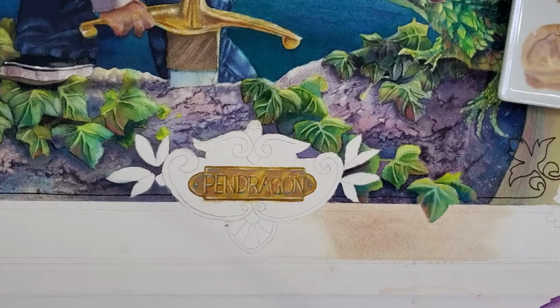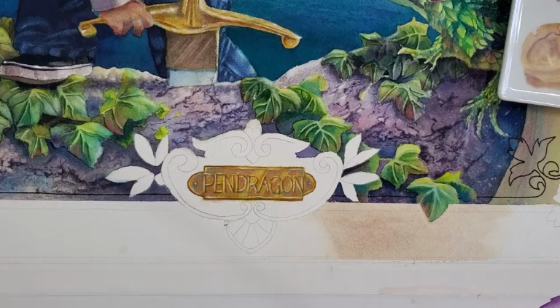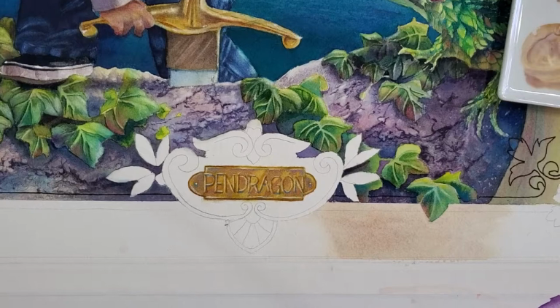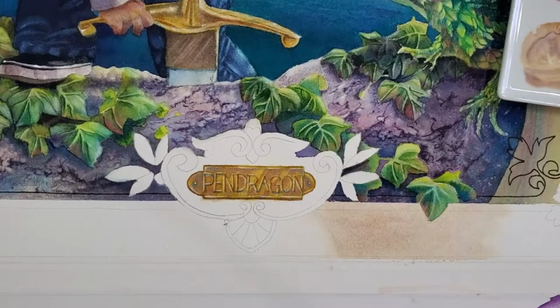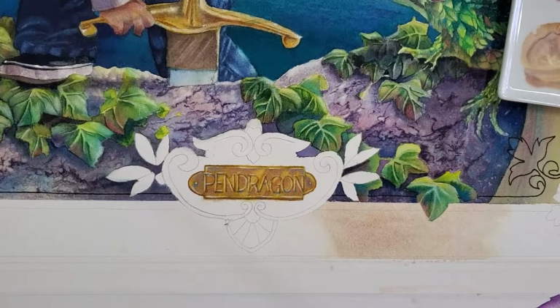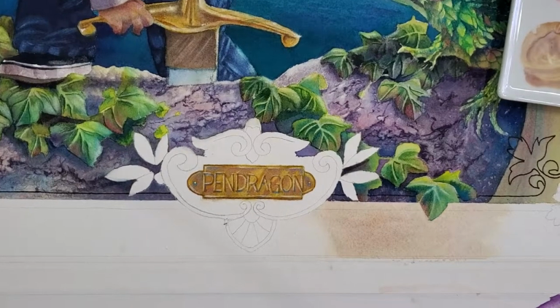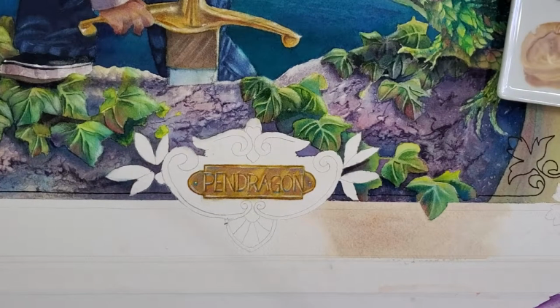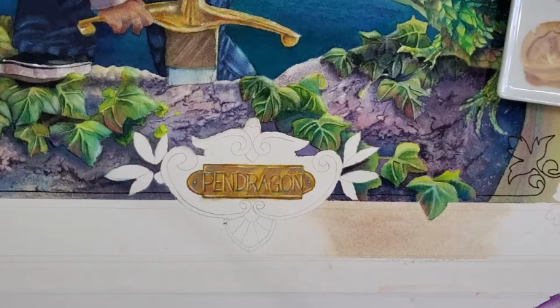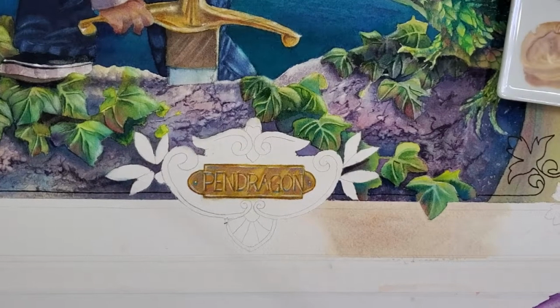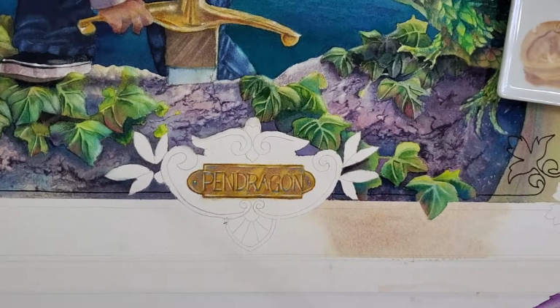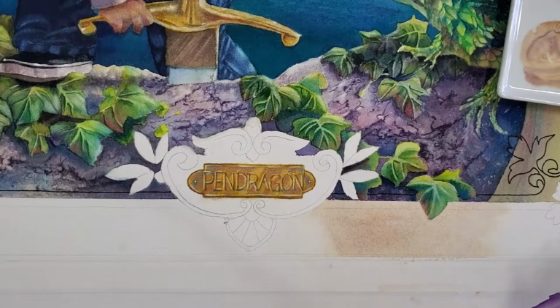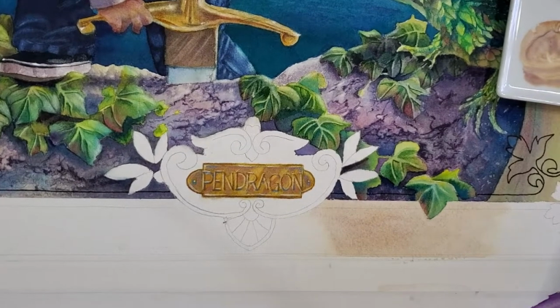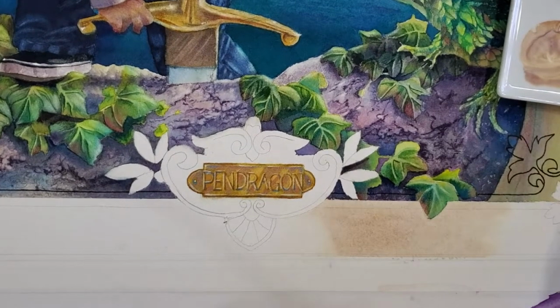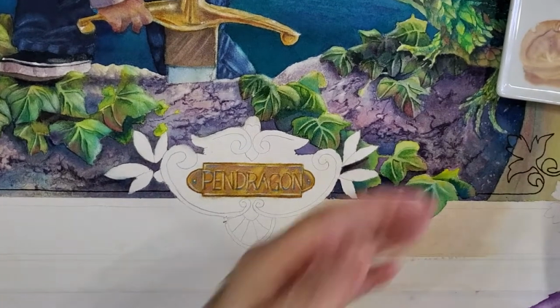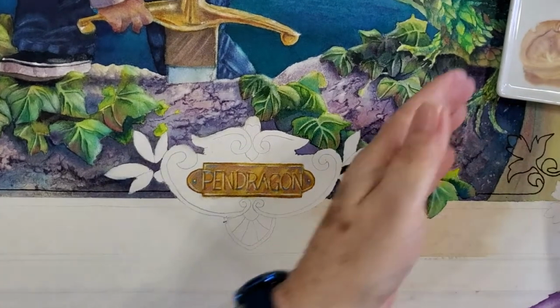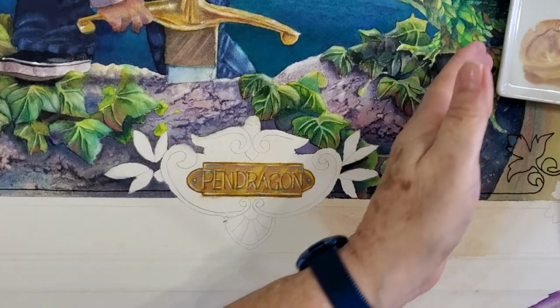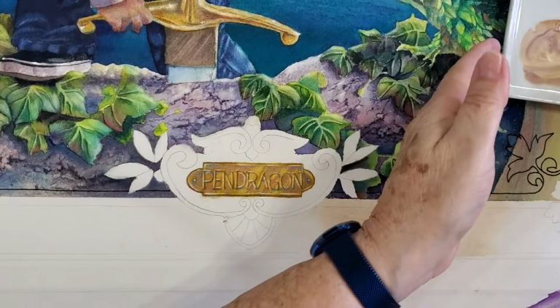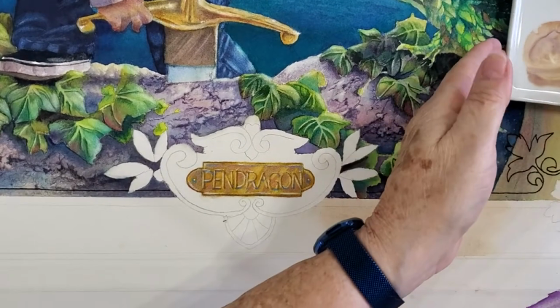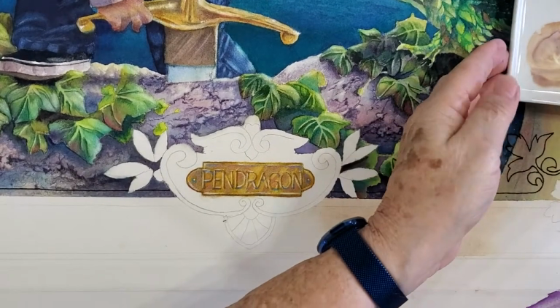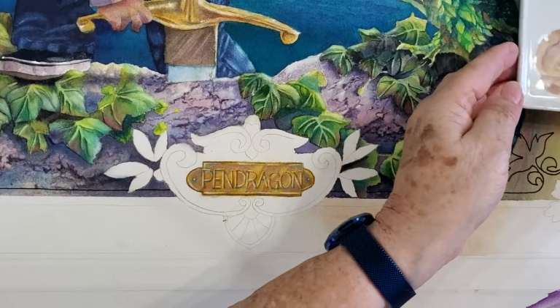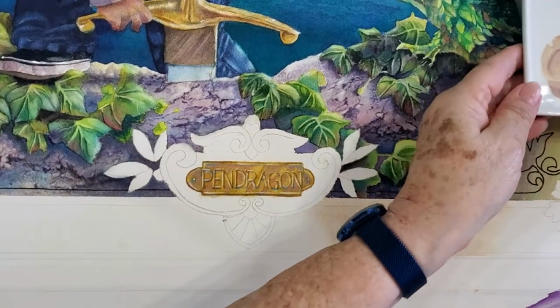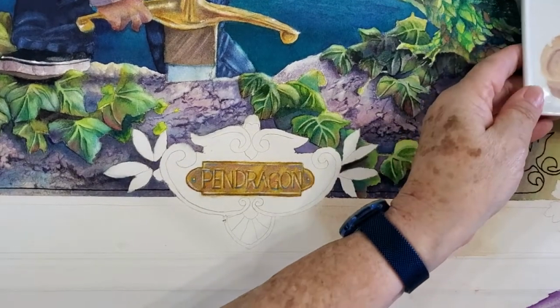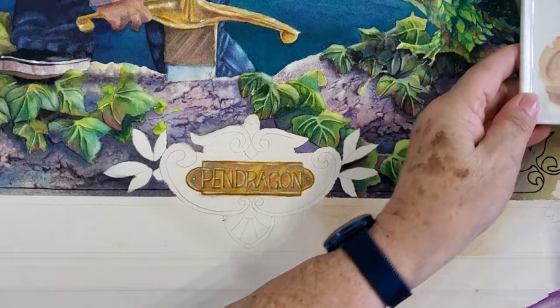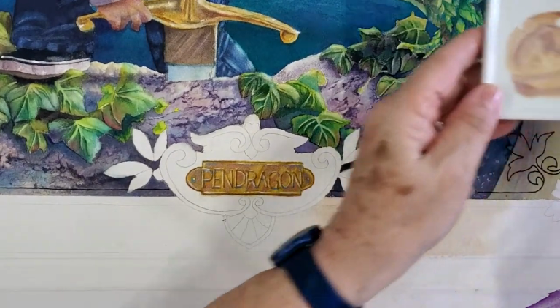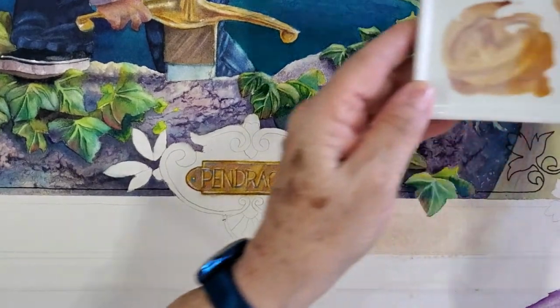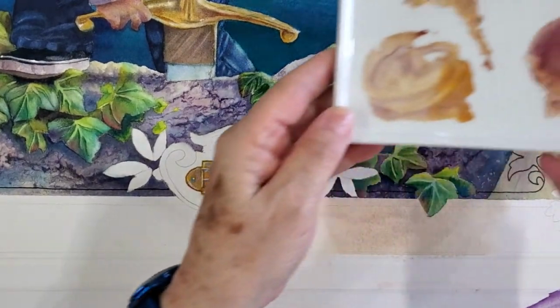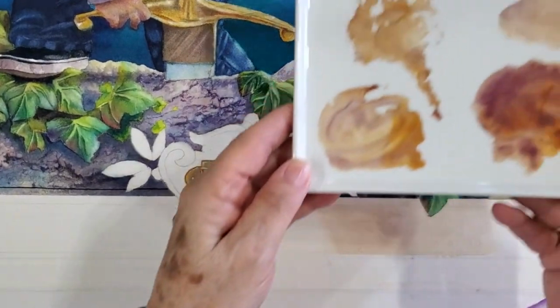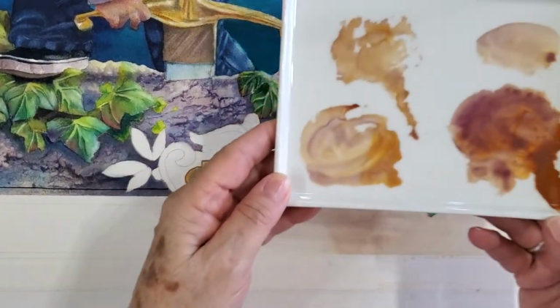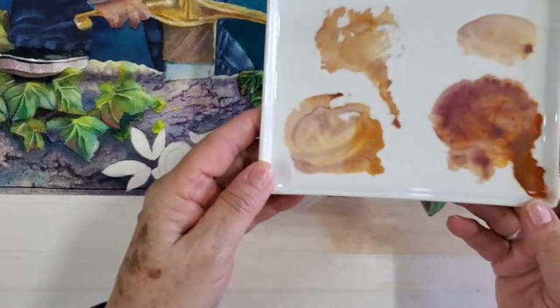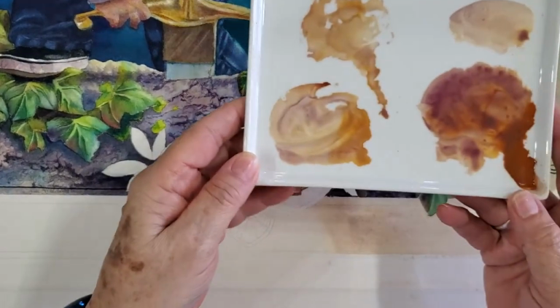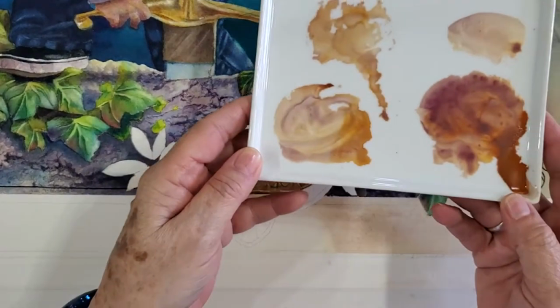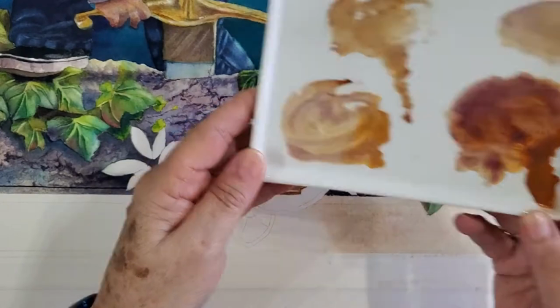Hello, Sue Harper here. Easy for me to say.